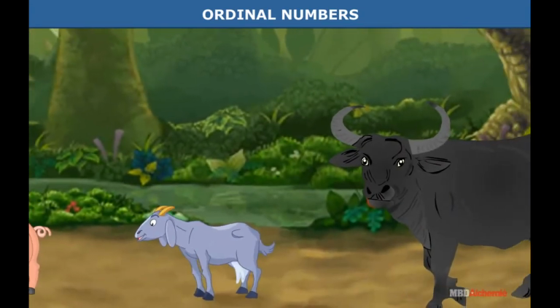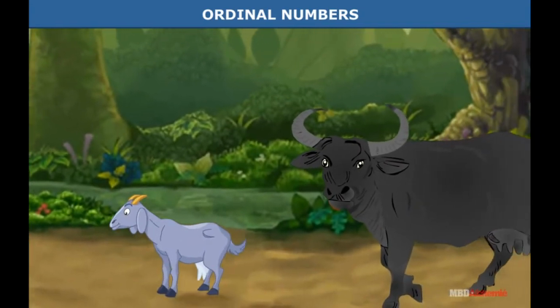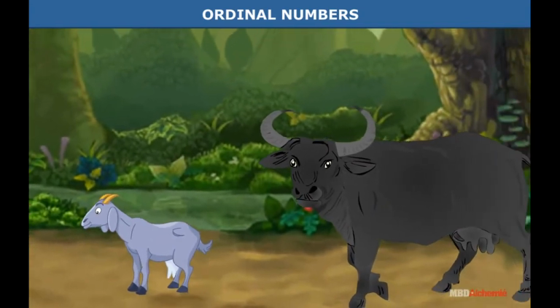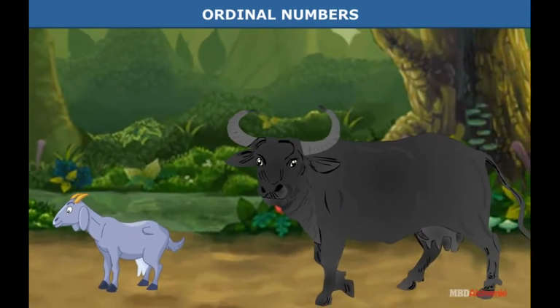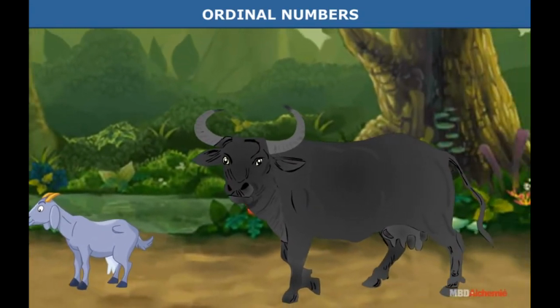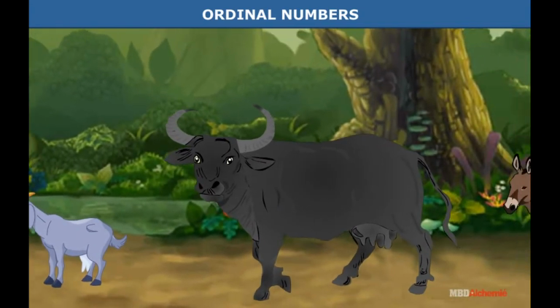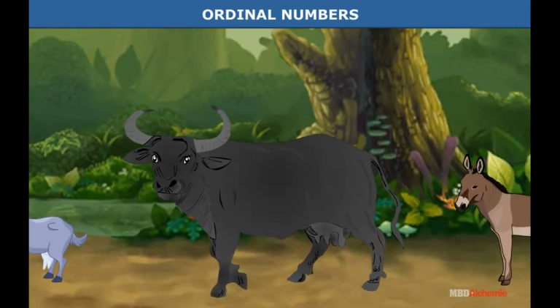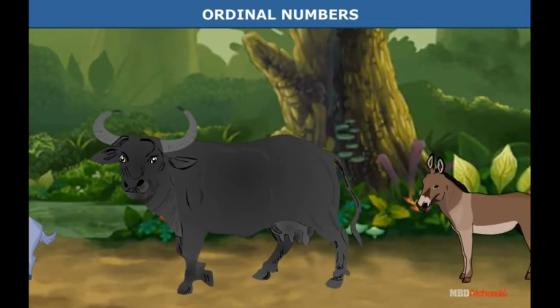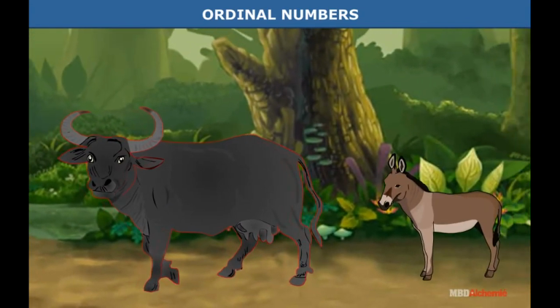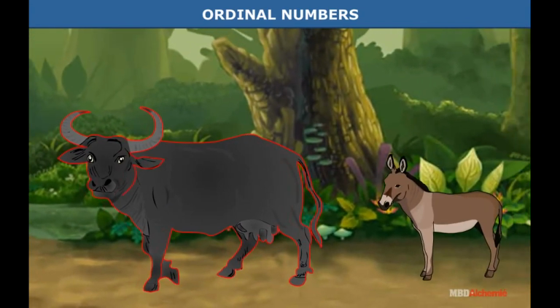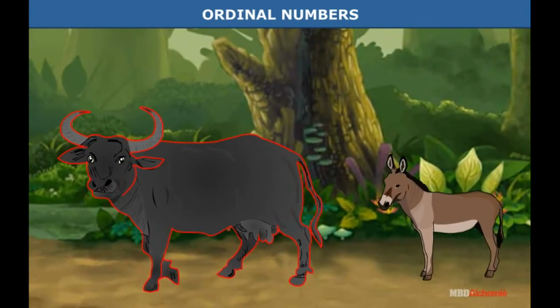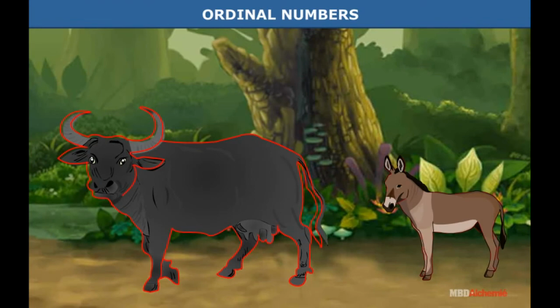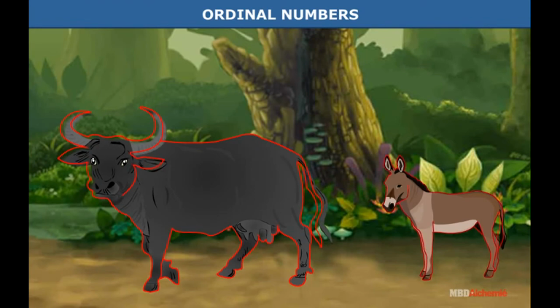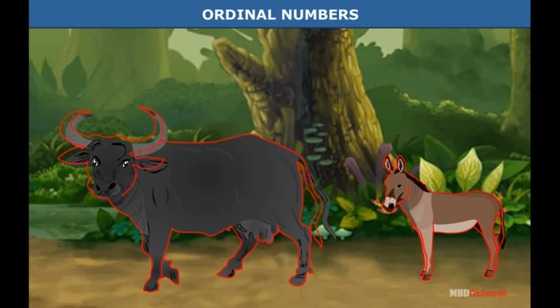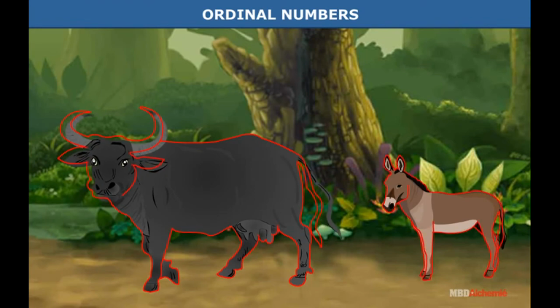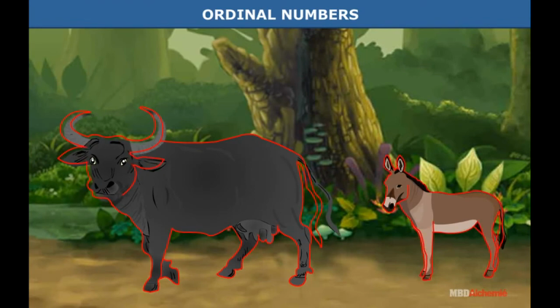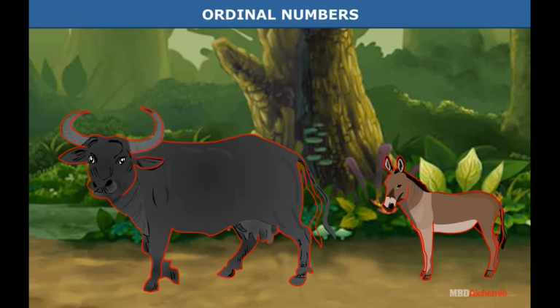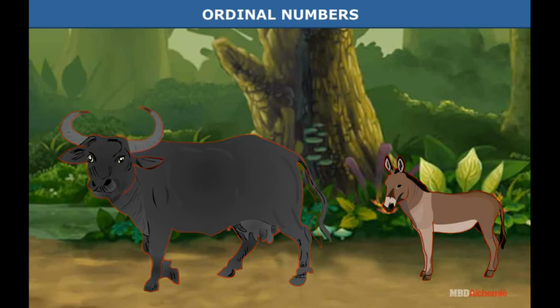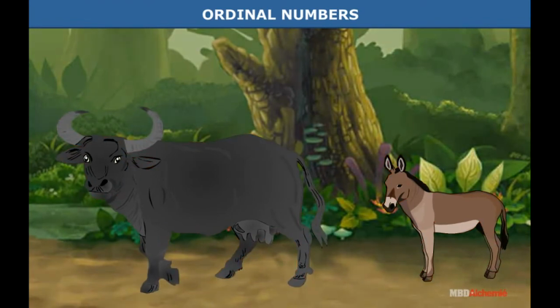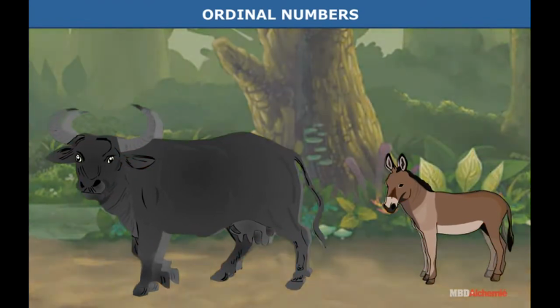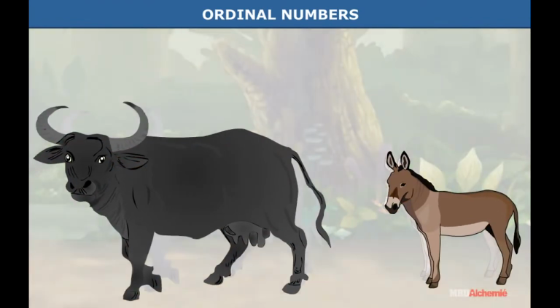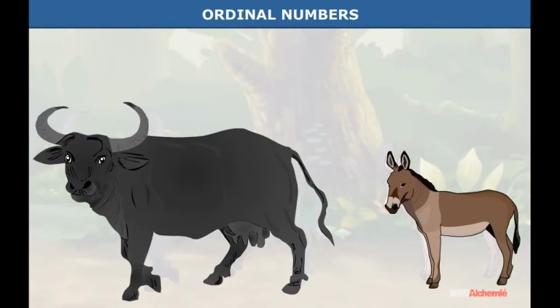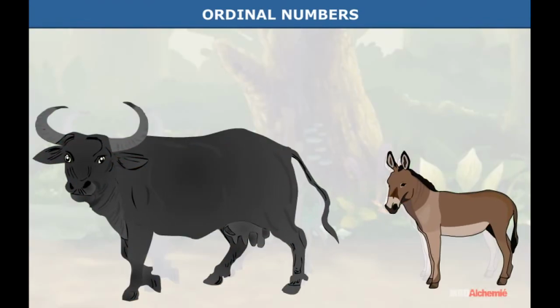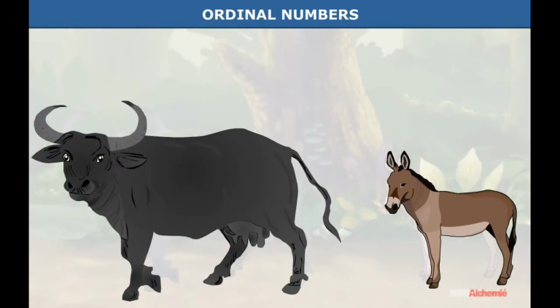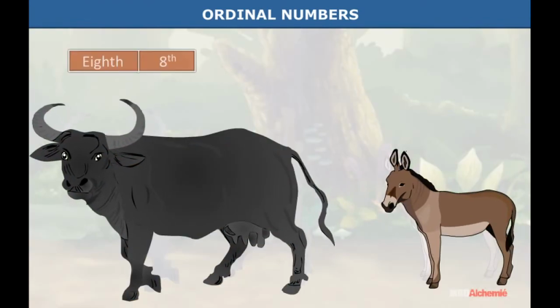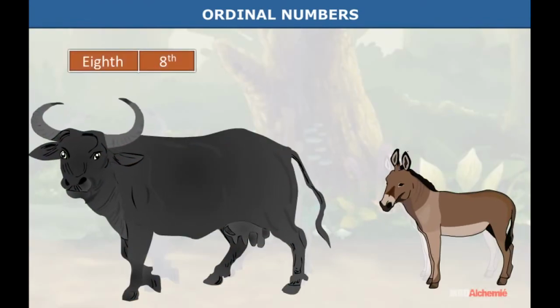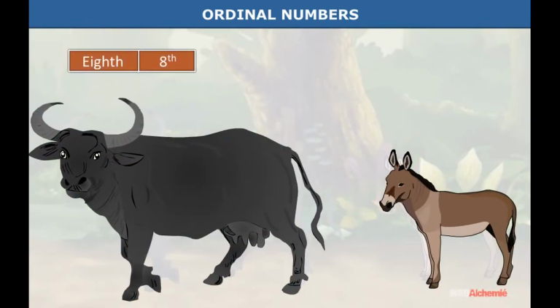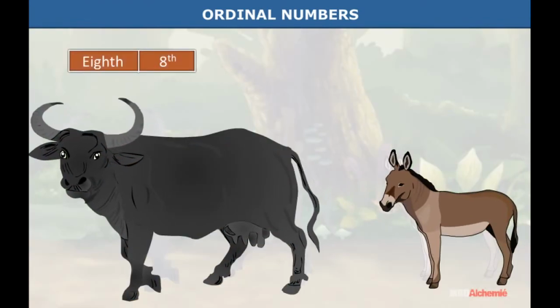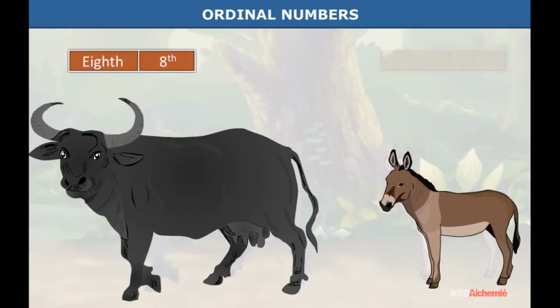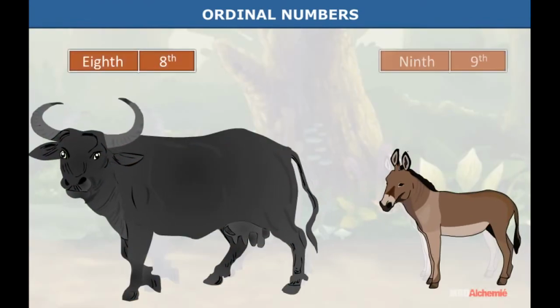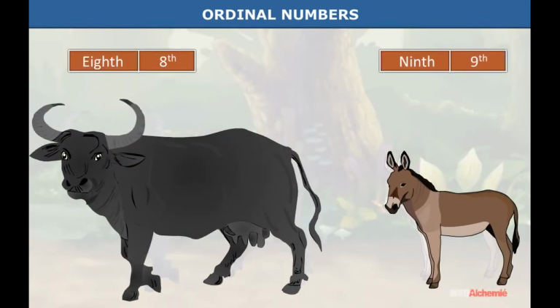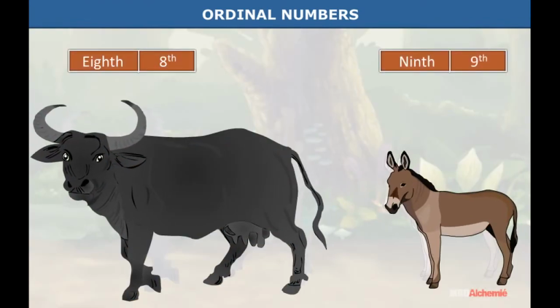Can you guess the order of the buffalo and the donkey? The buffalo is eighth in order and the donkey is ninth.